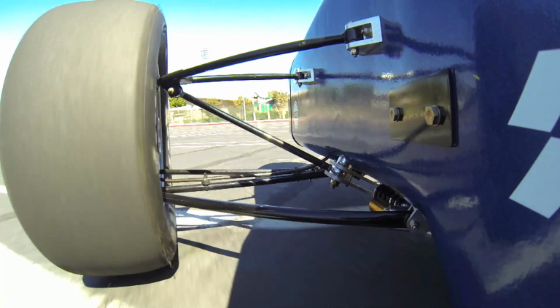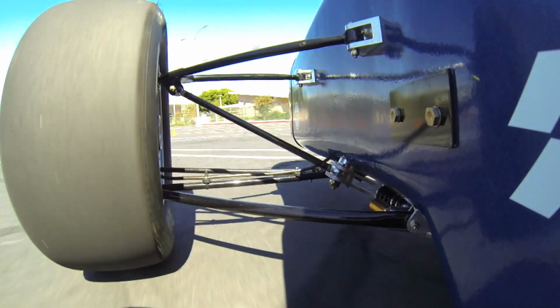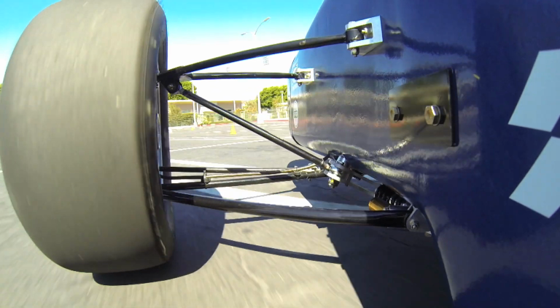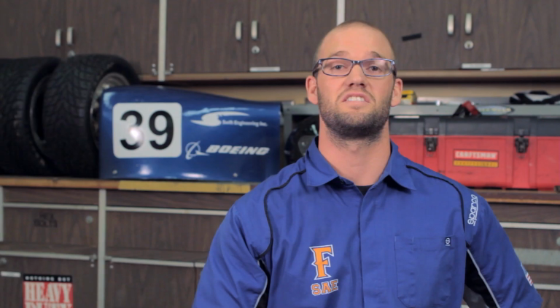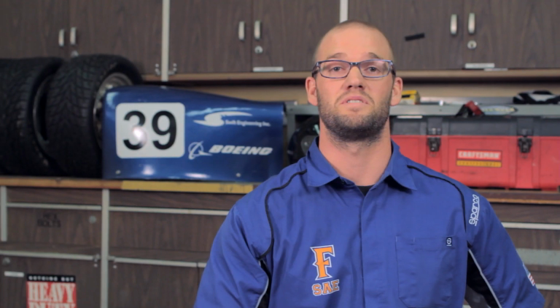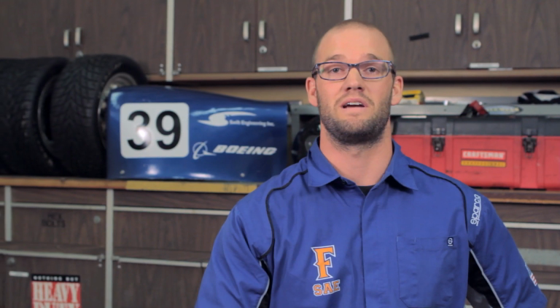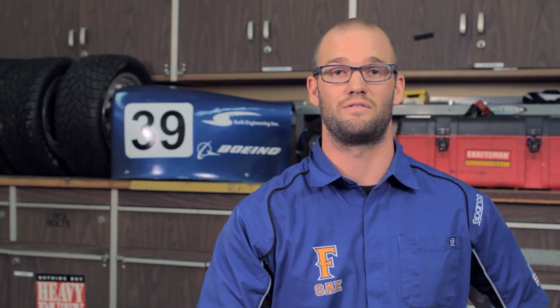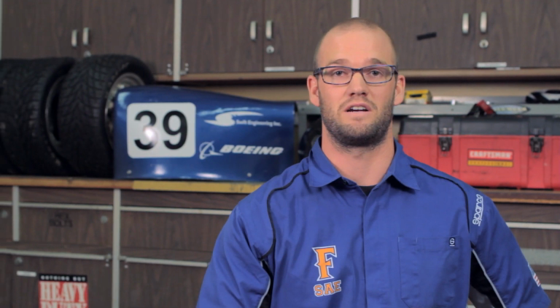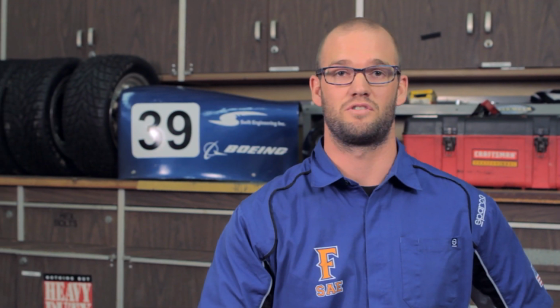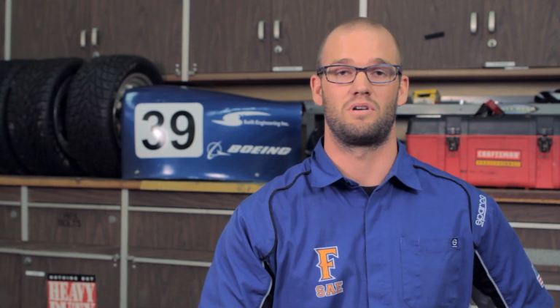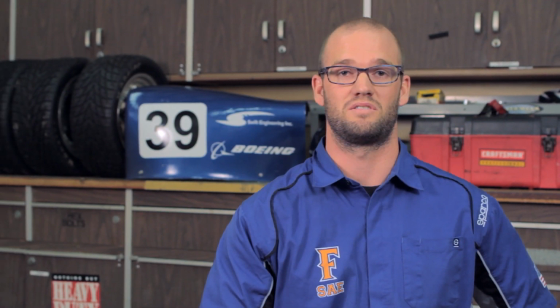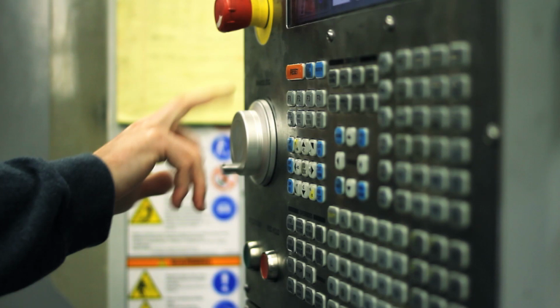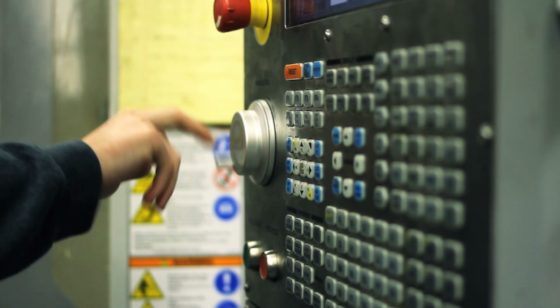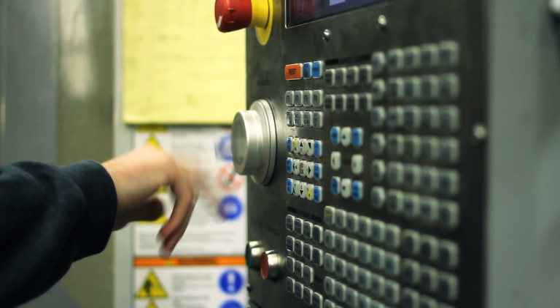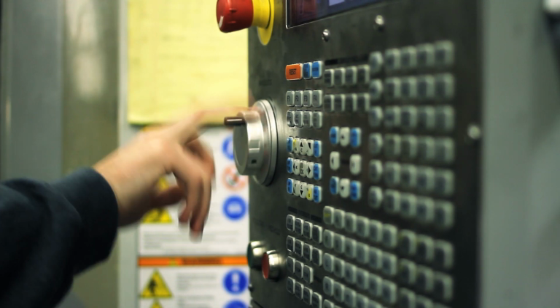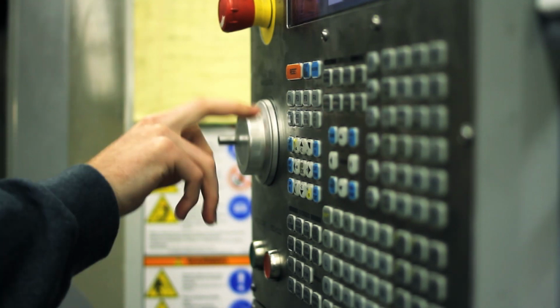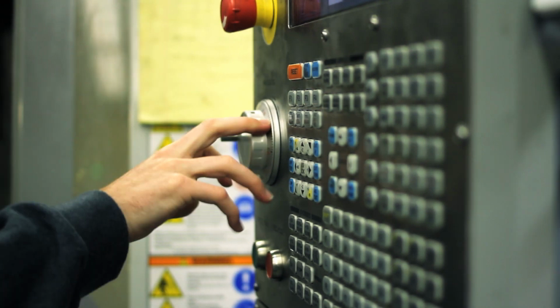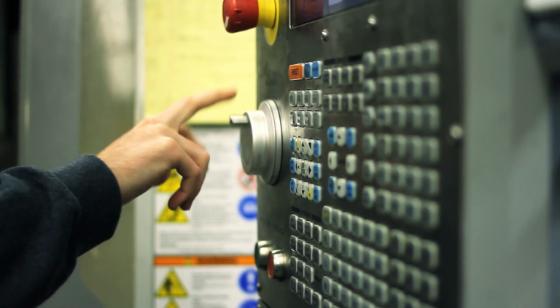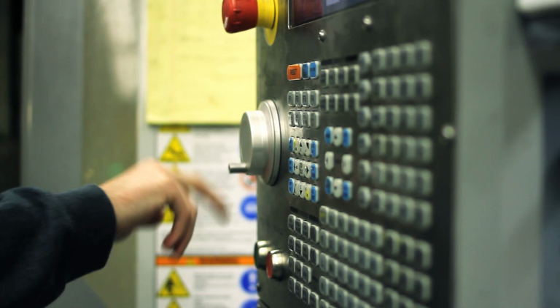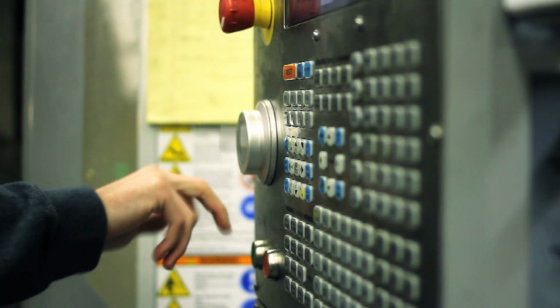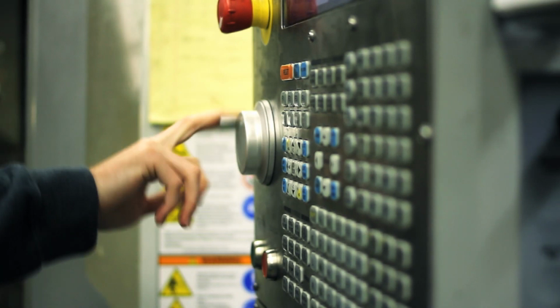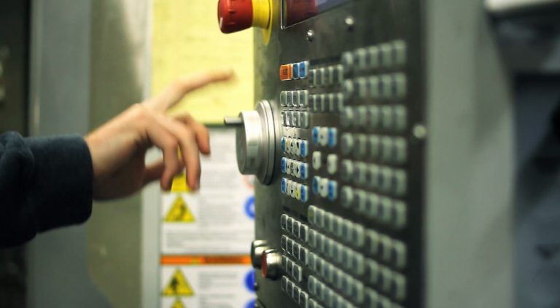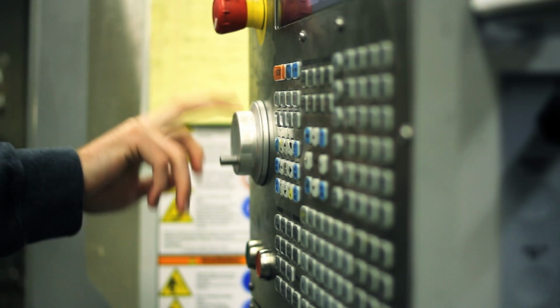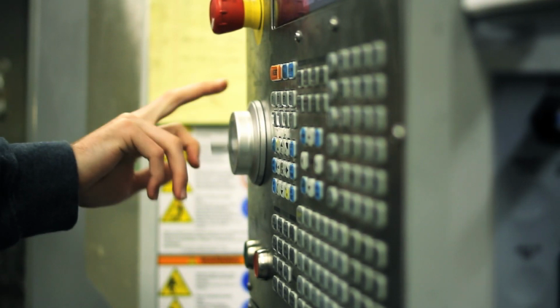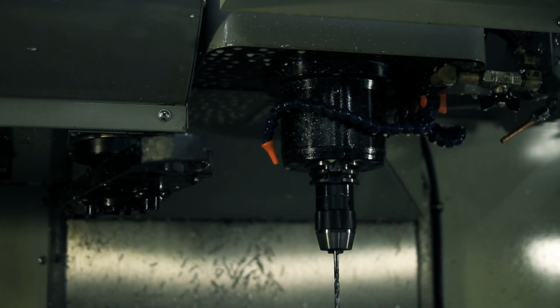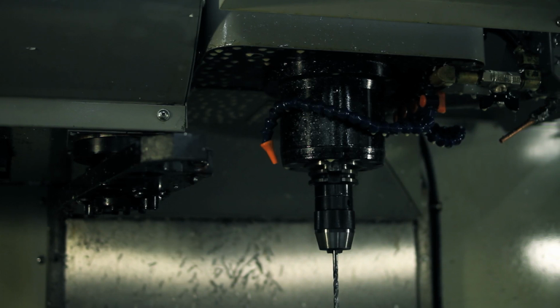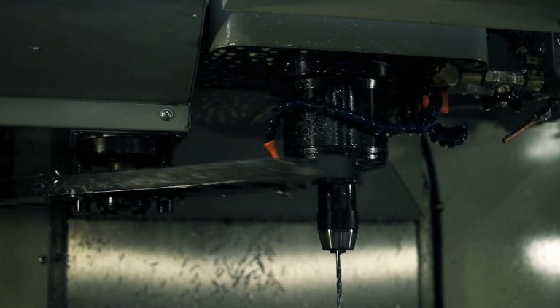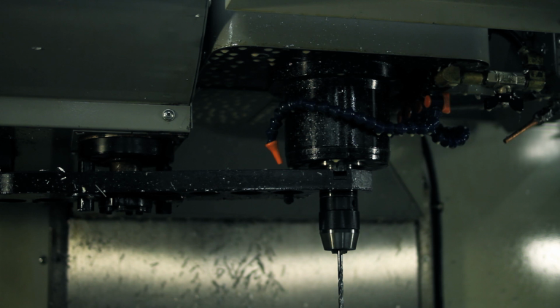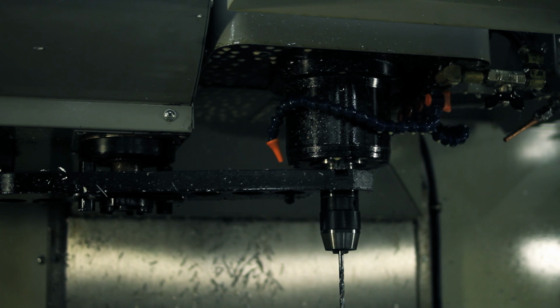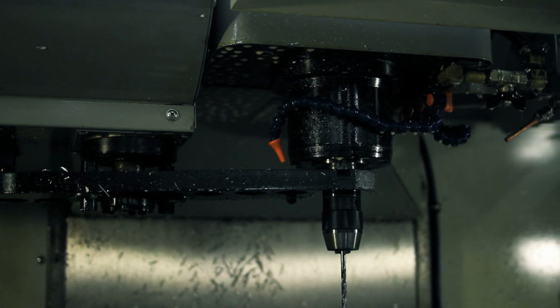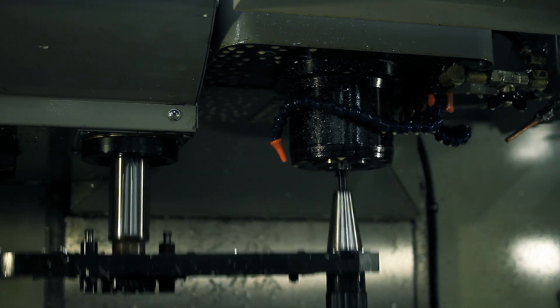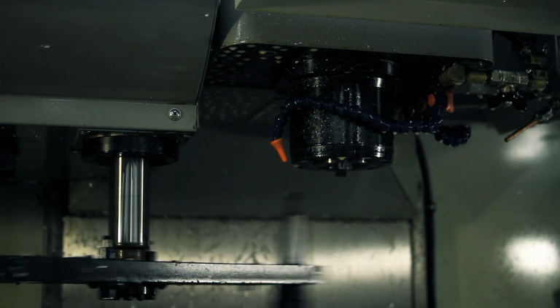The next step is the manufacturing process. This is important for engineers to understand if their designs can truly be made in the real world.